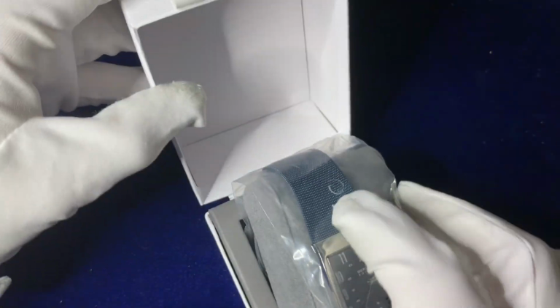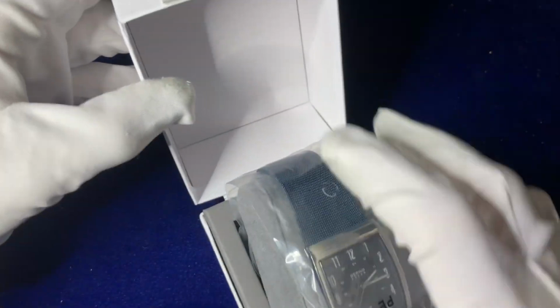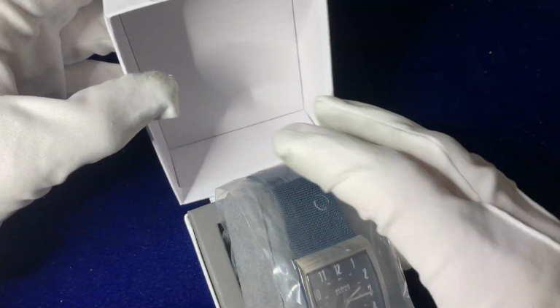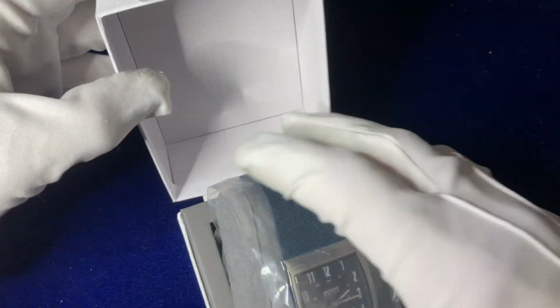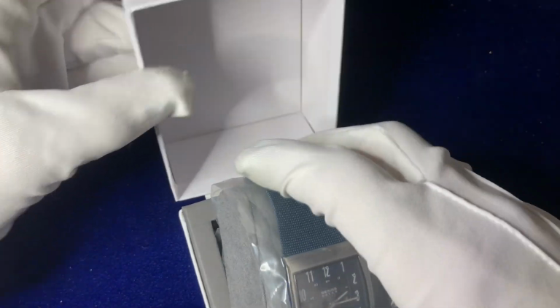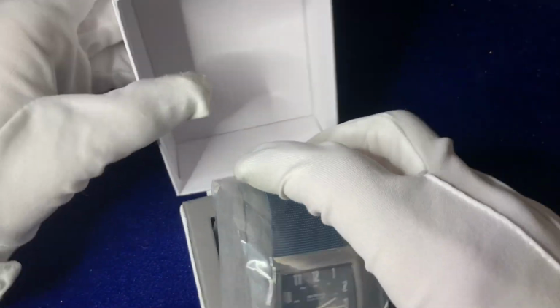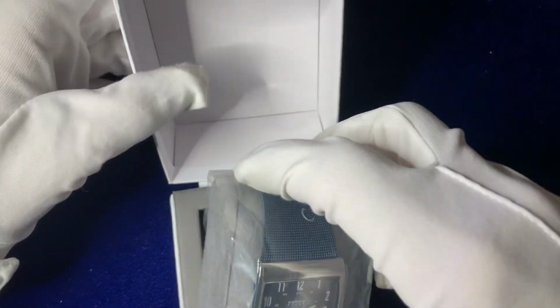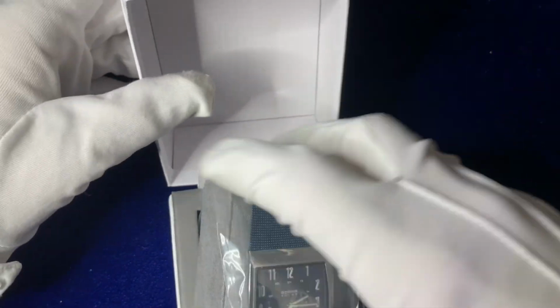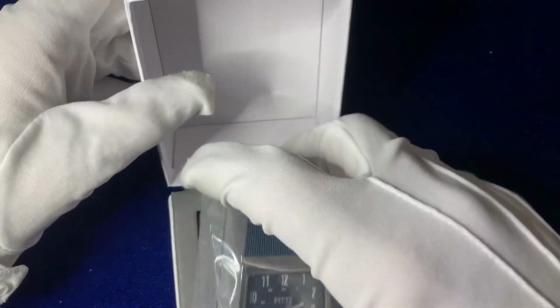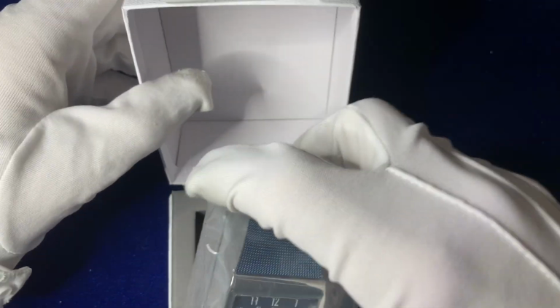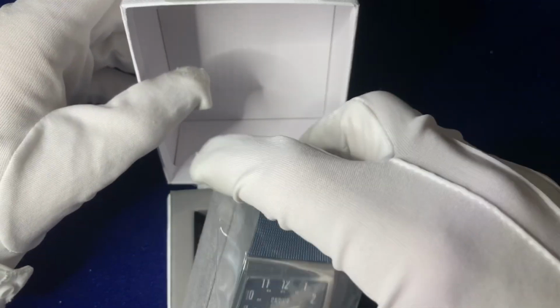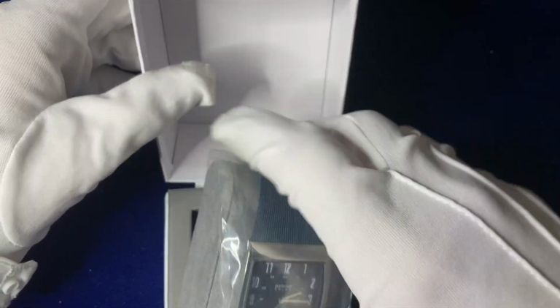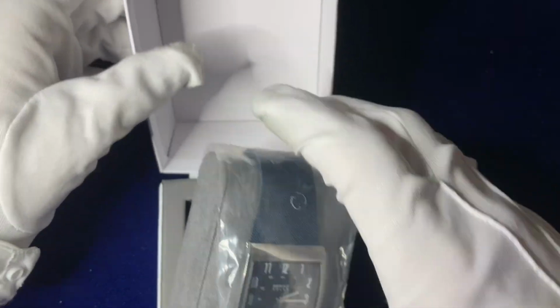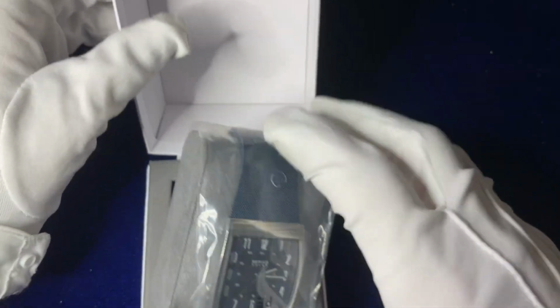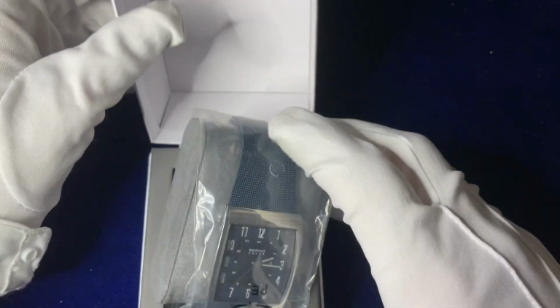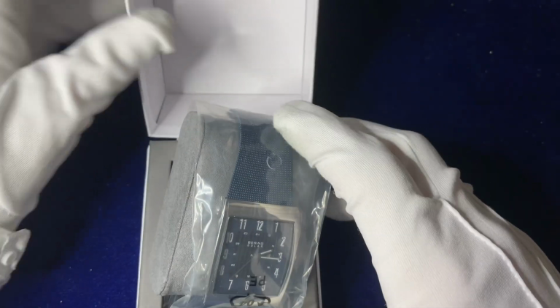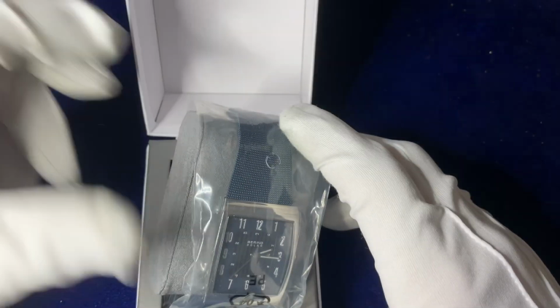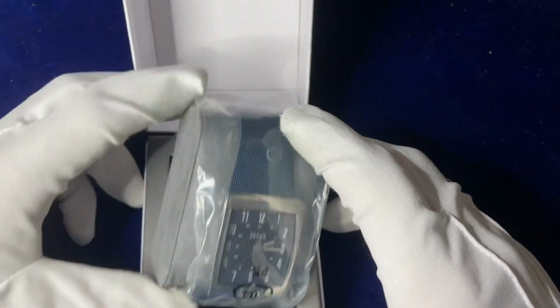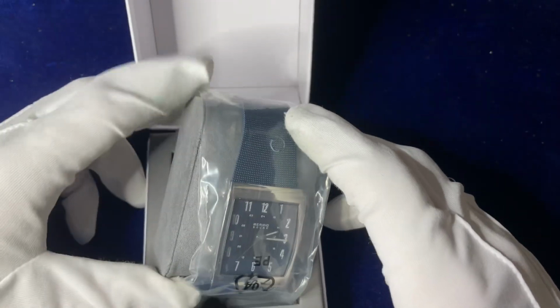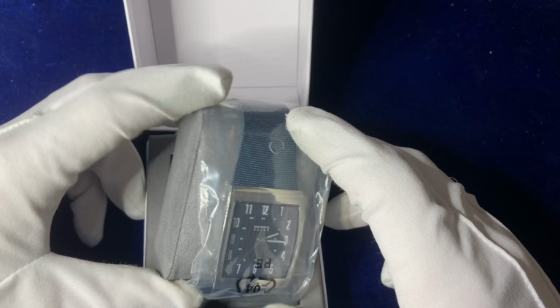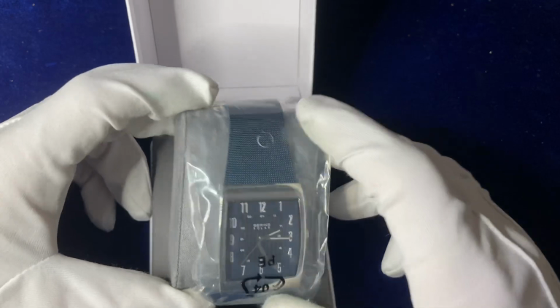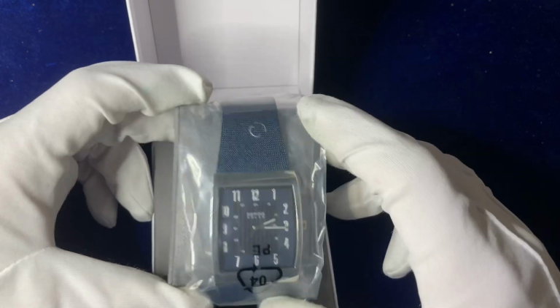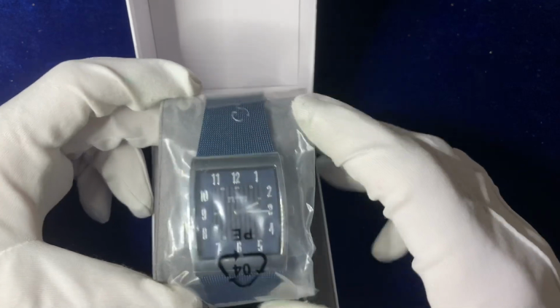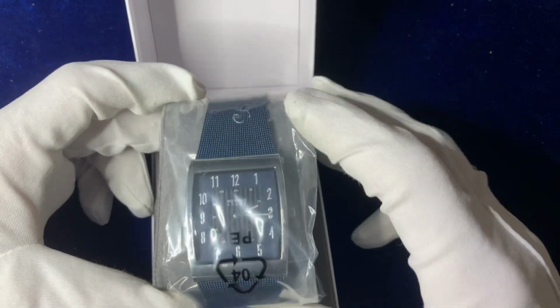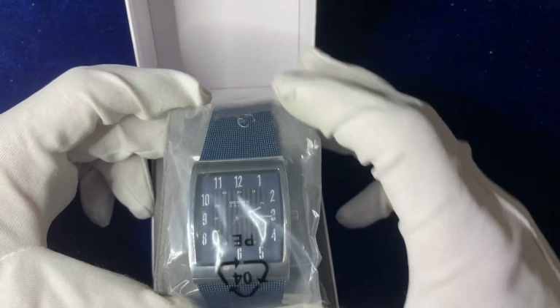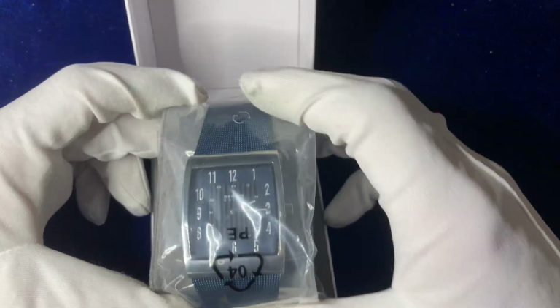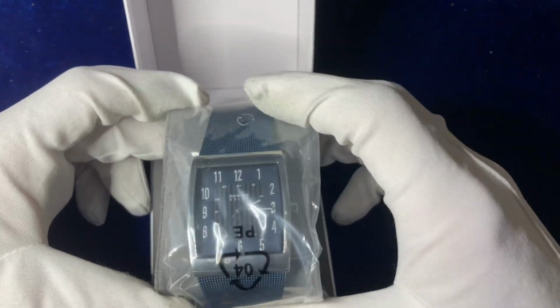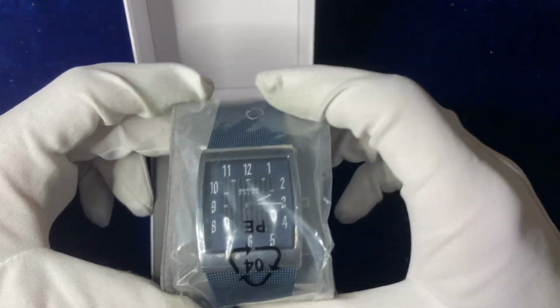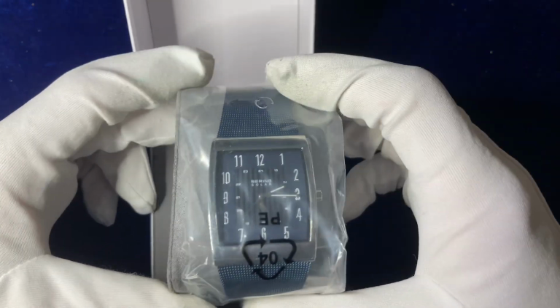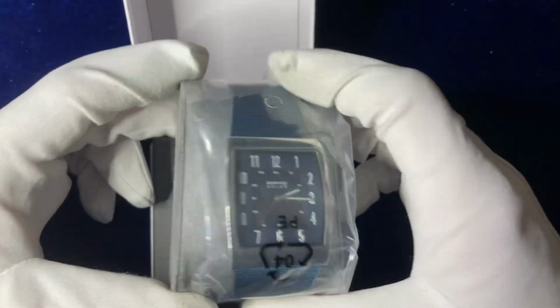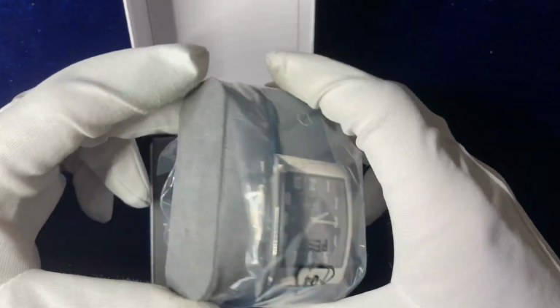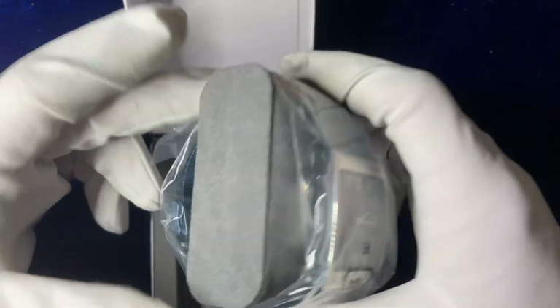Inside reveals a grey detailing with a grey sock for the watch to be sat on.